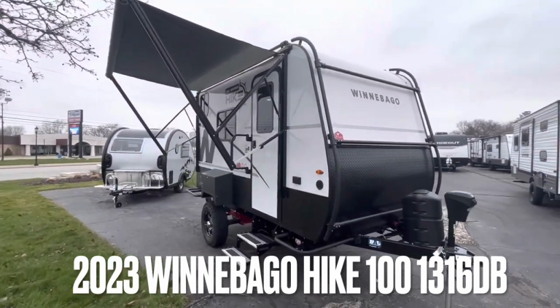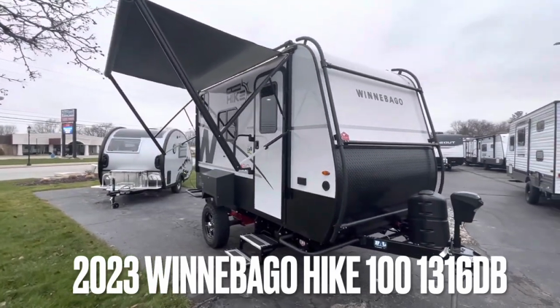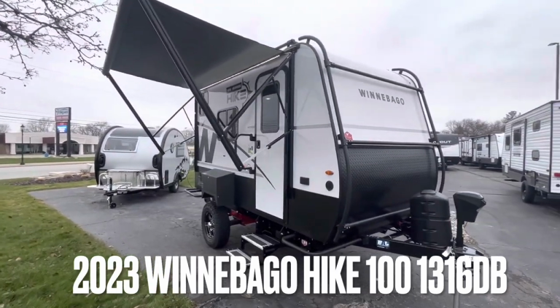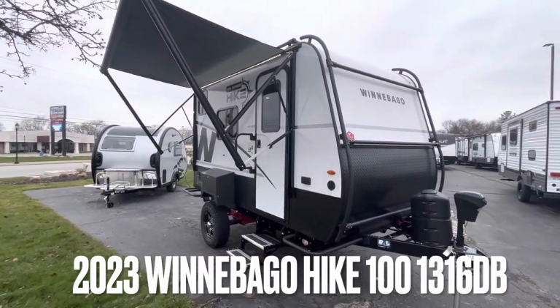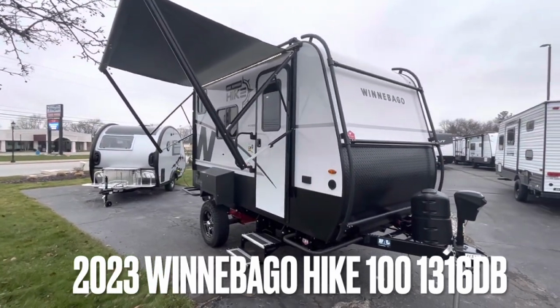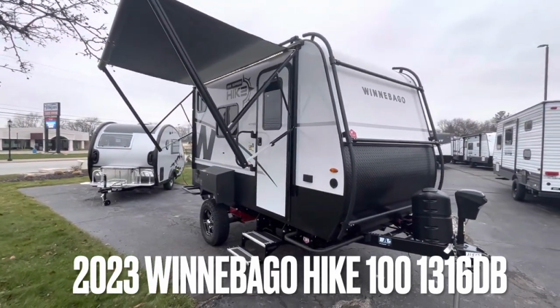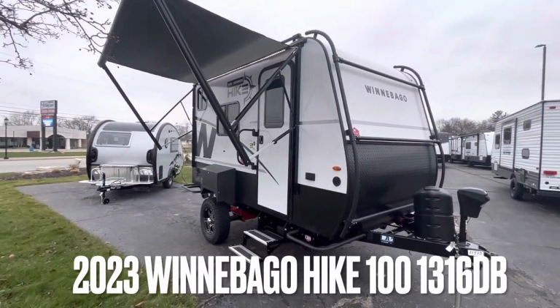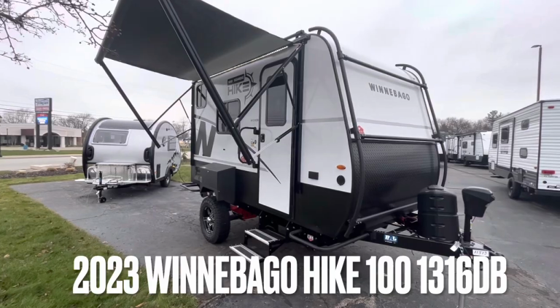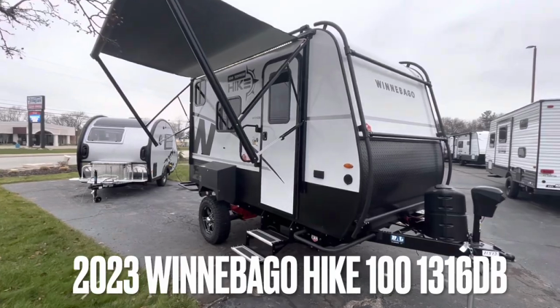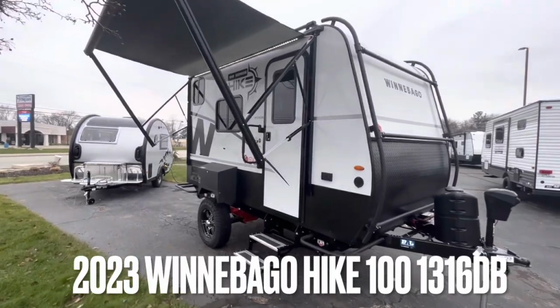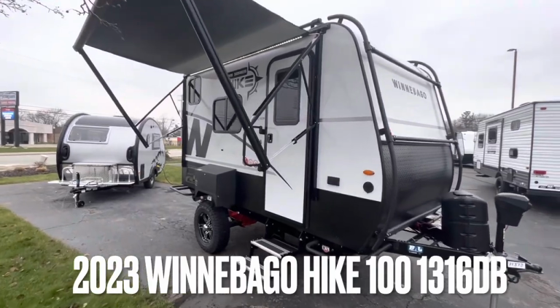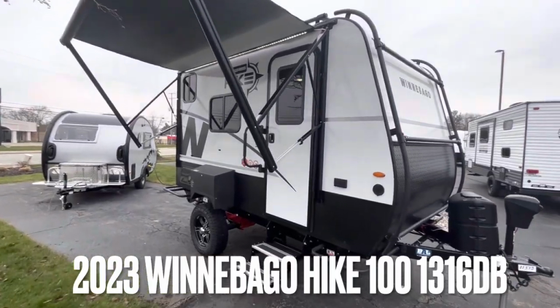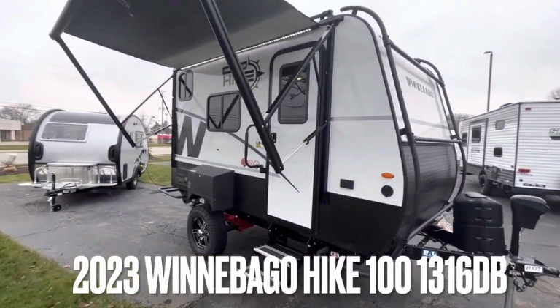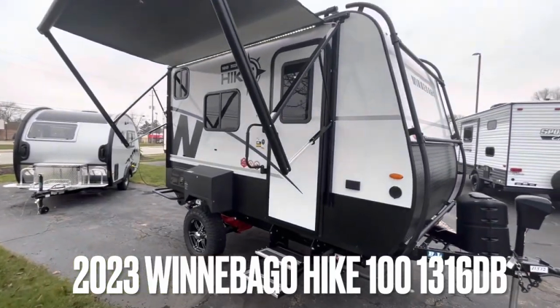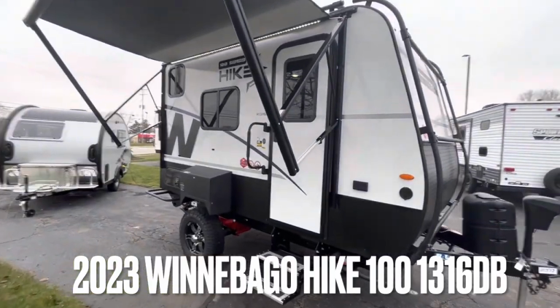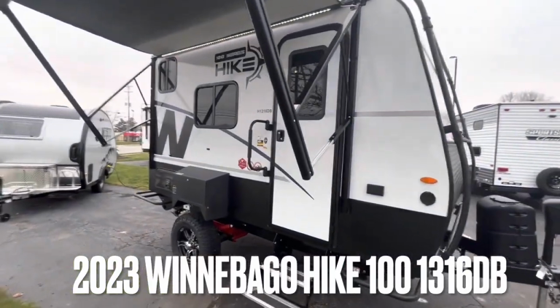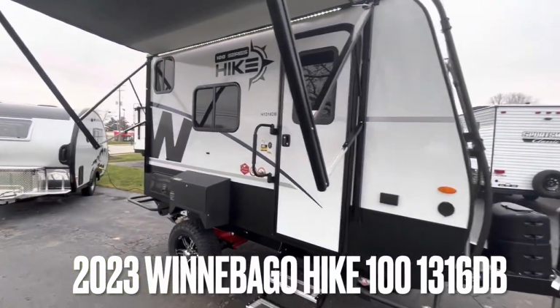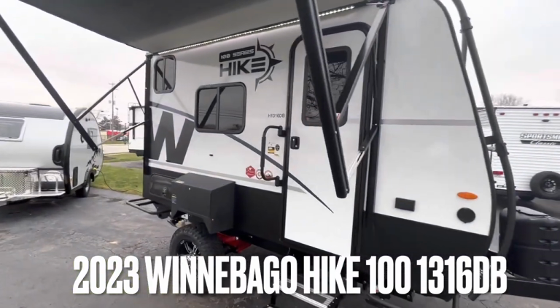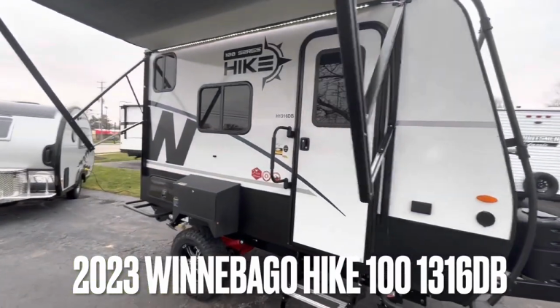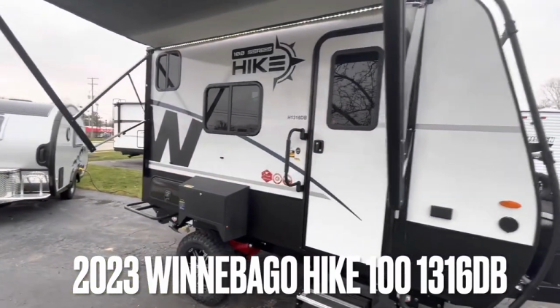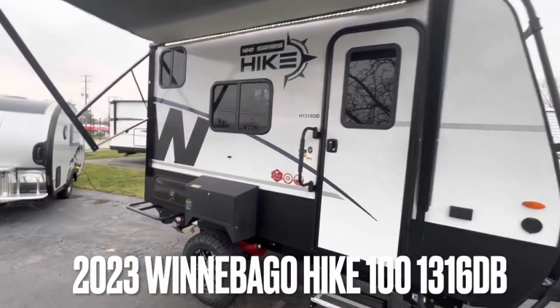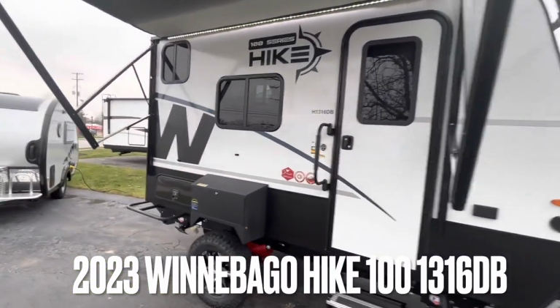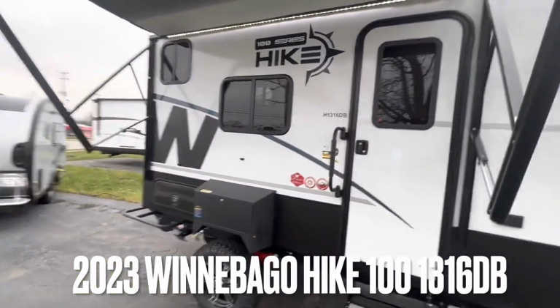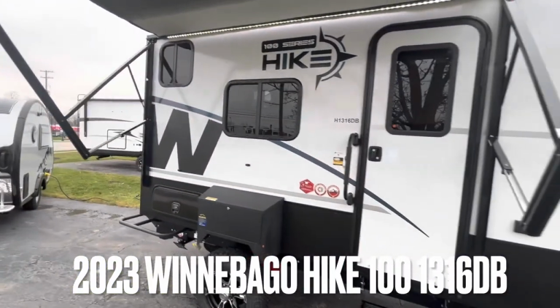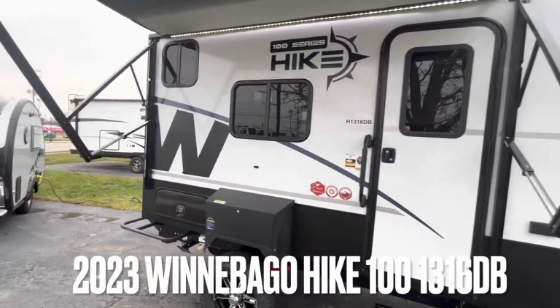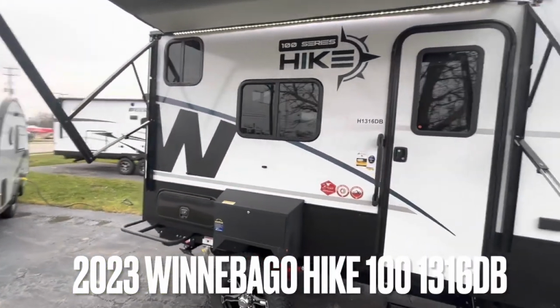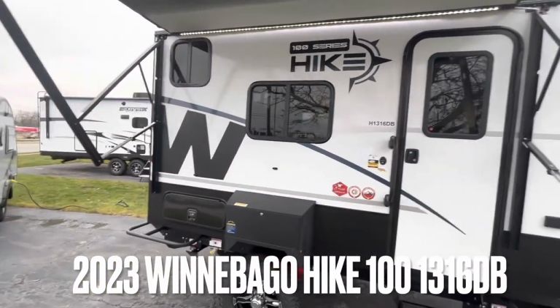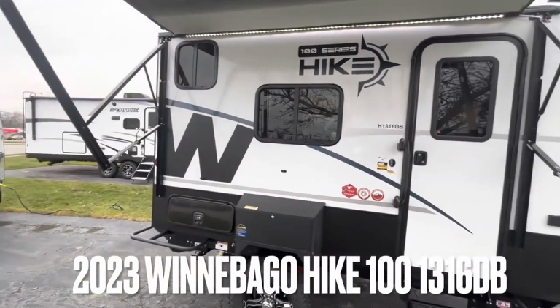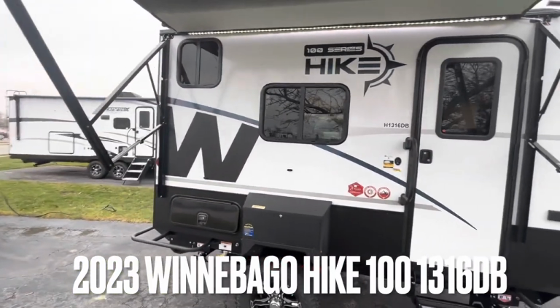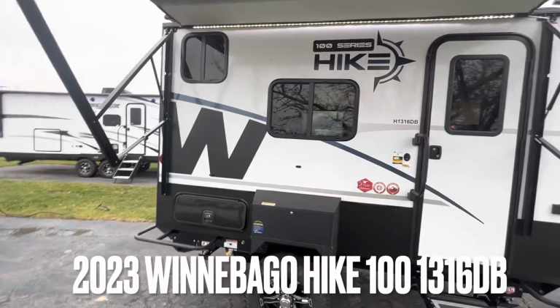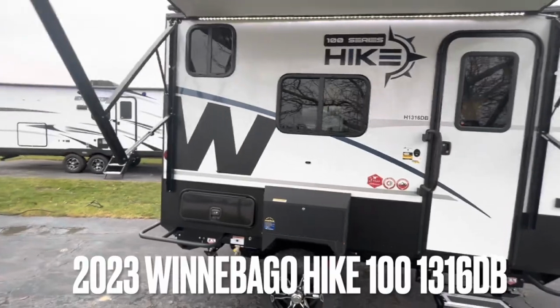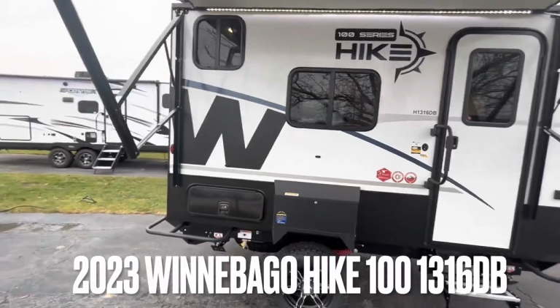Beautiful unit here. 16 feet, 3,200 pounds.